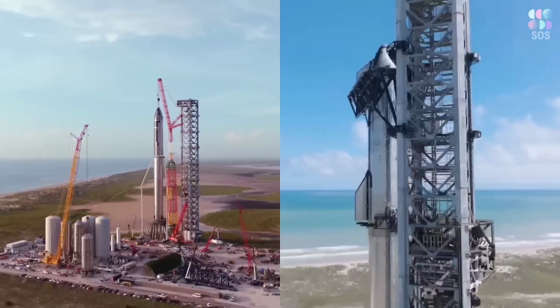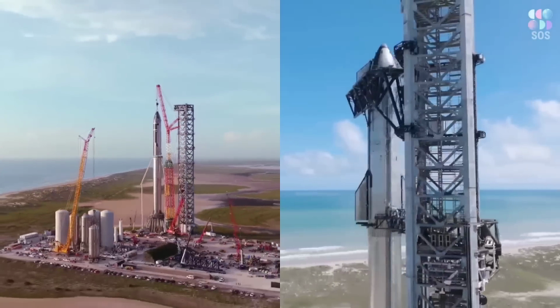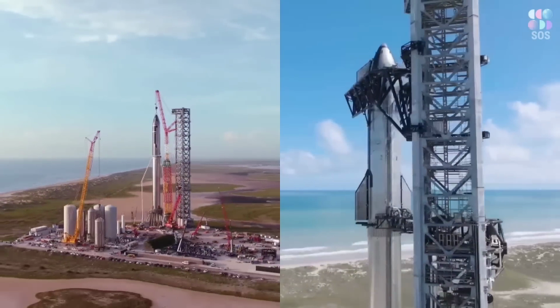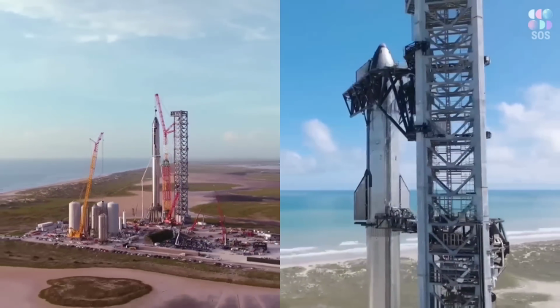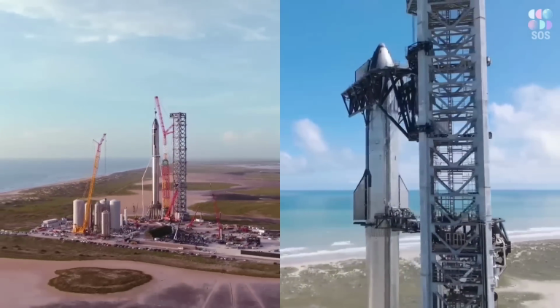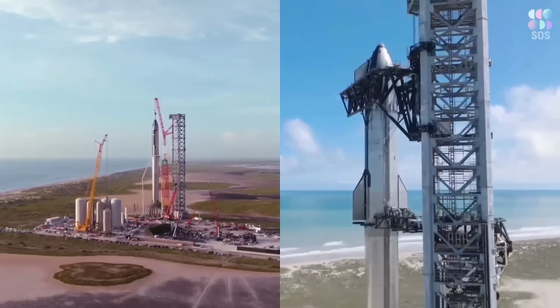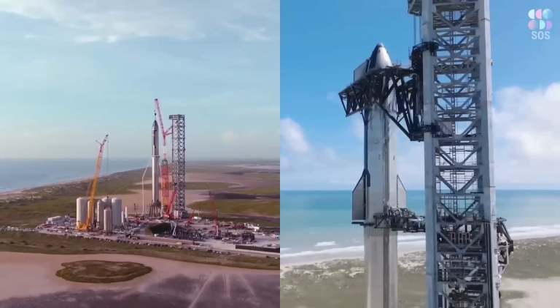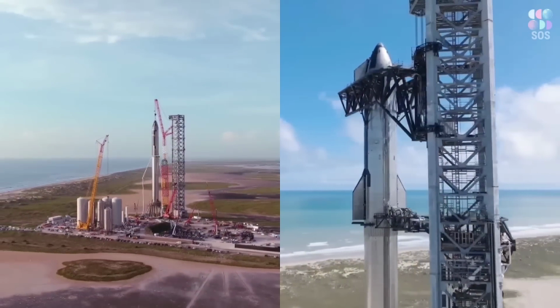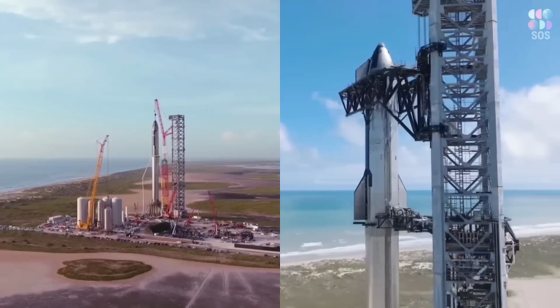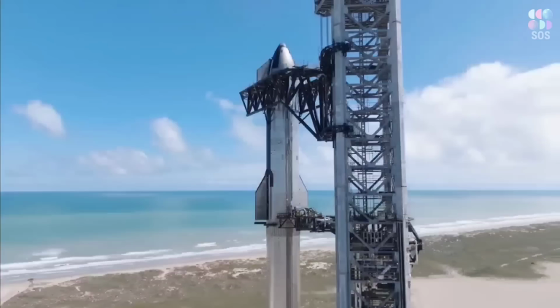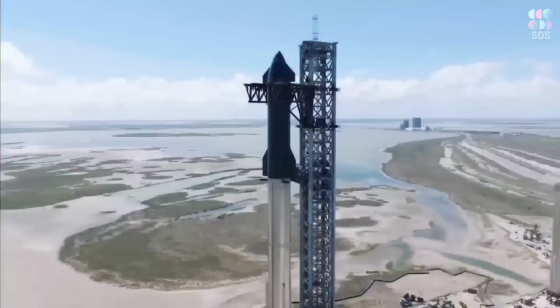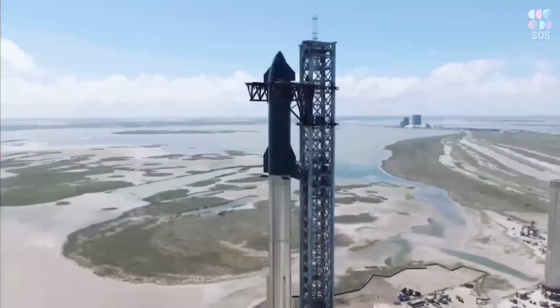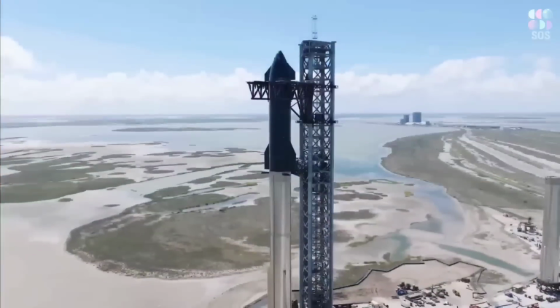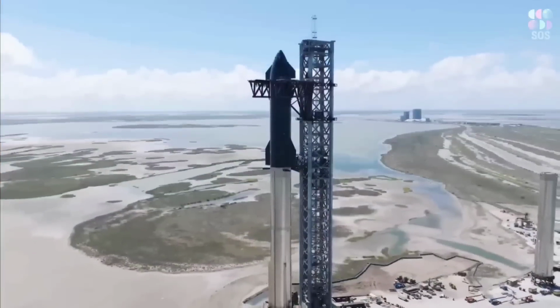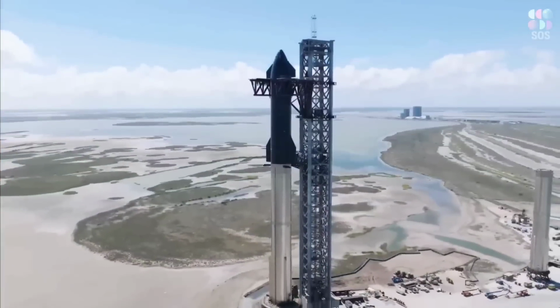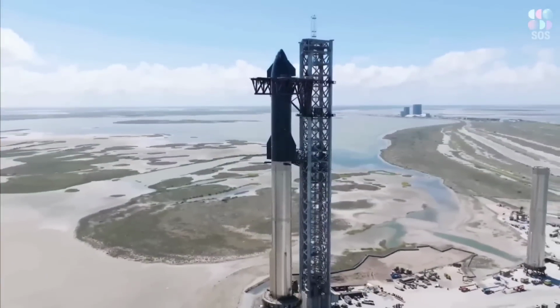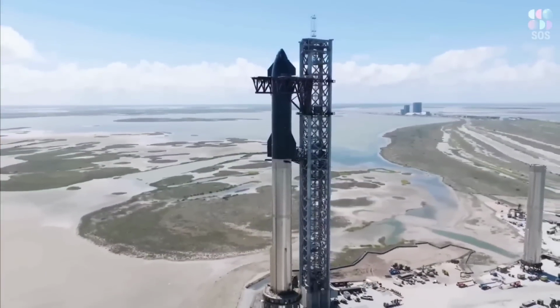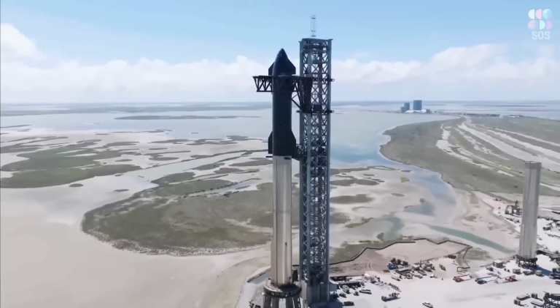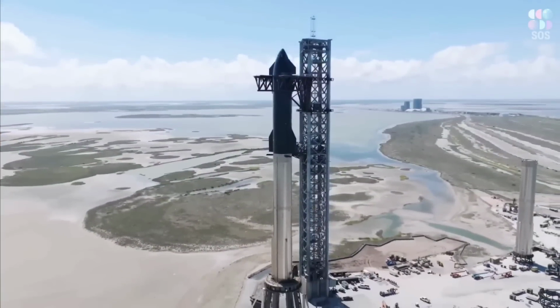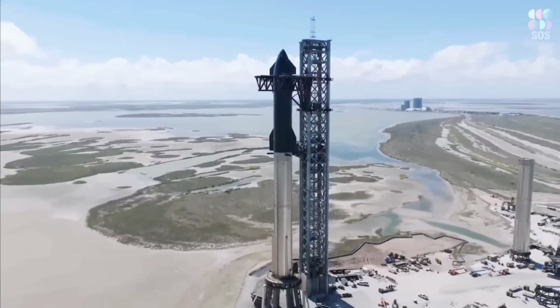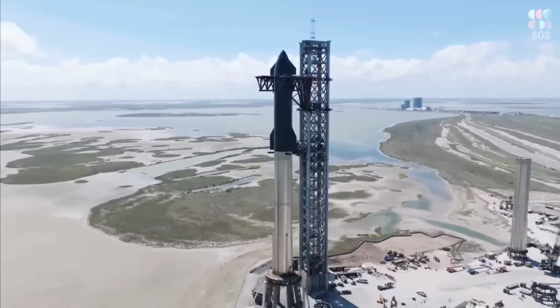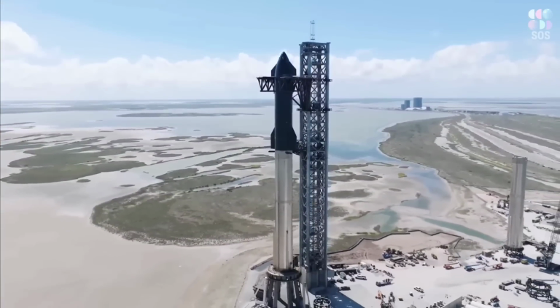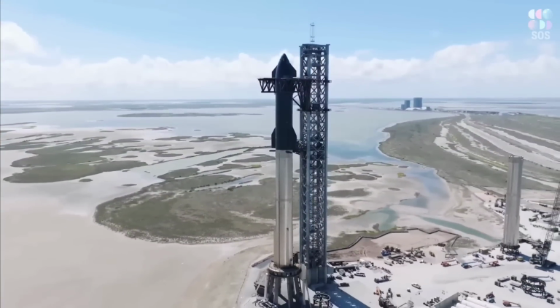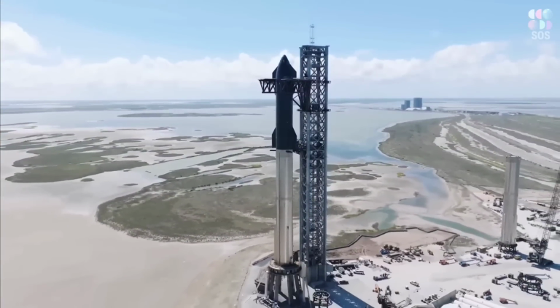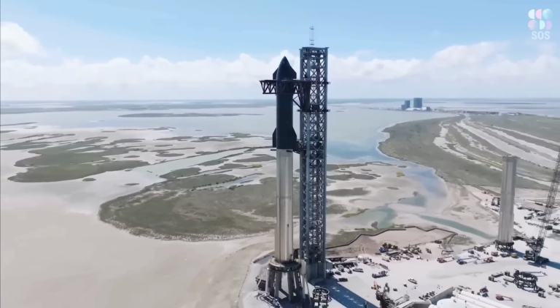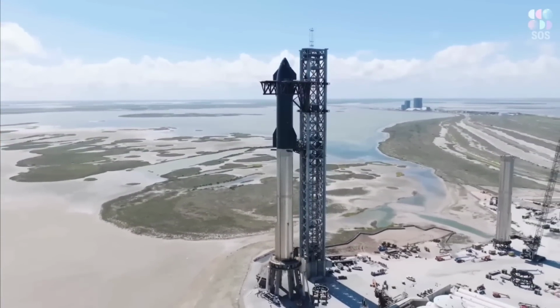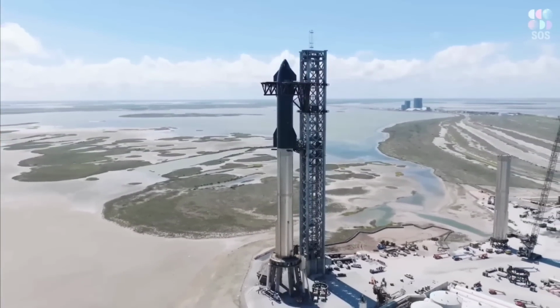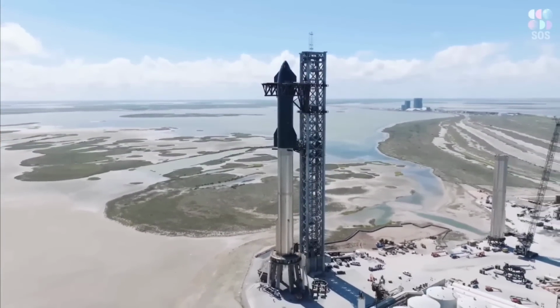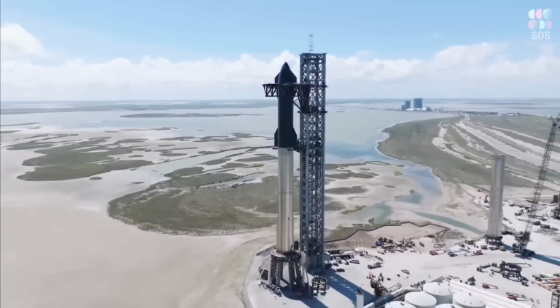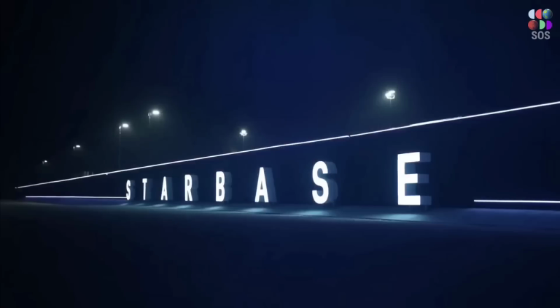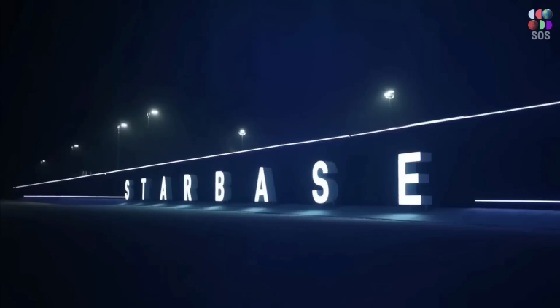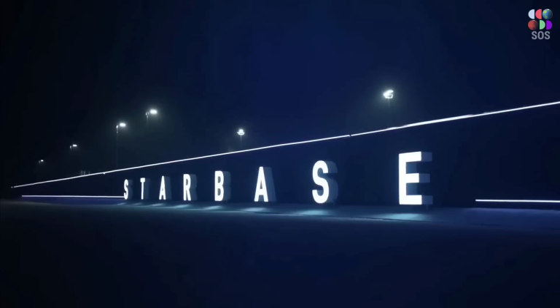The entire structure stands about 475 feet tall, which is taller than the Great Pyramid of Giza.